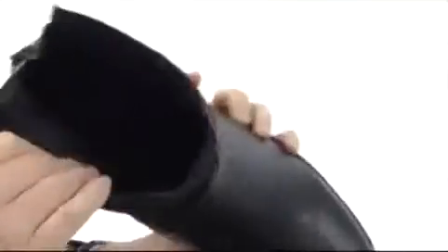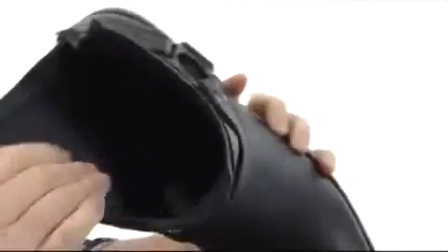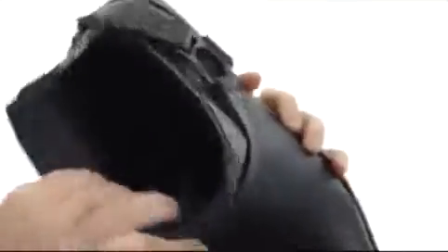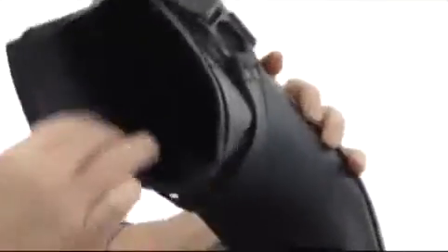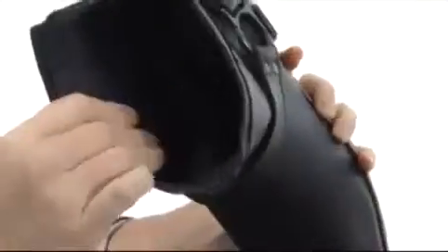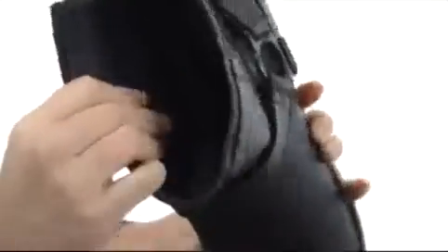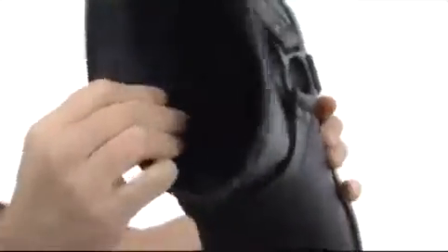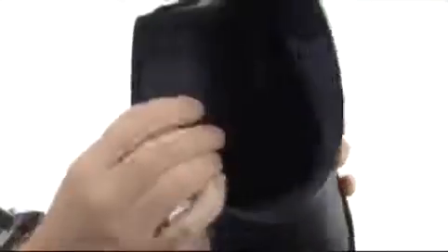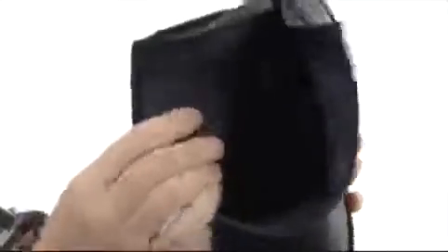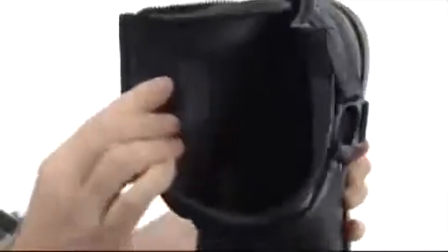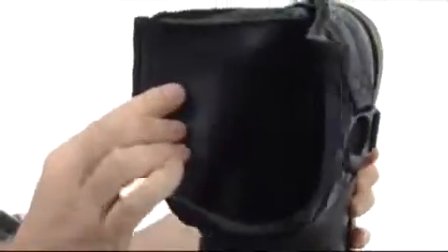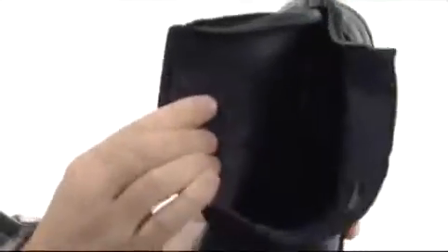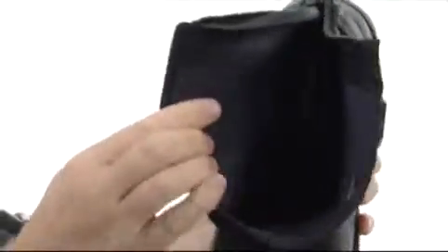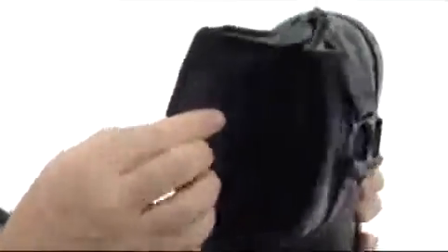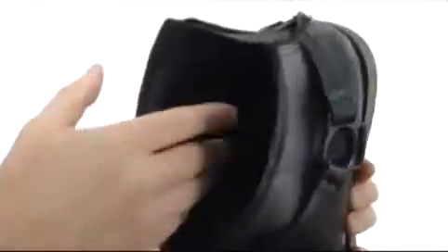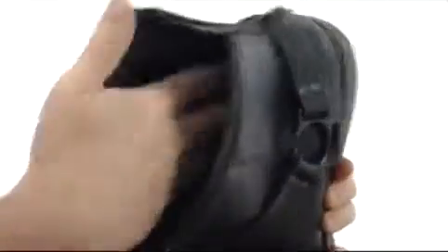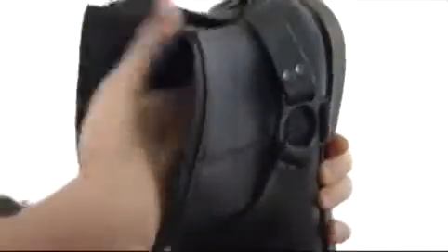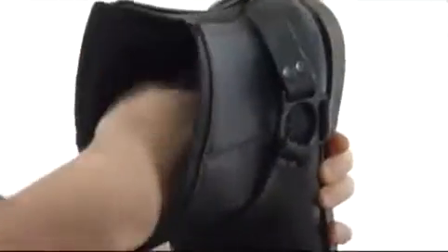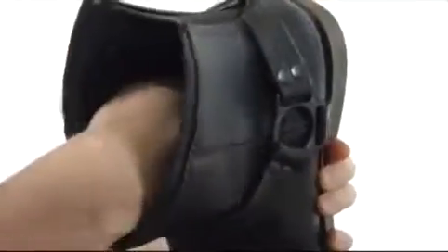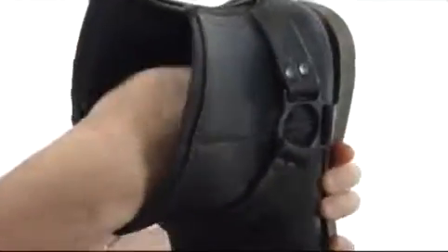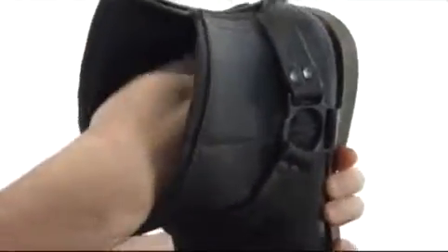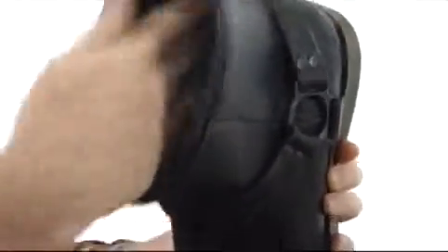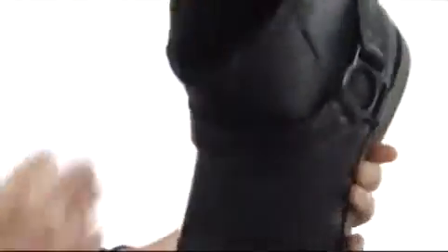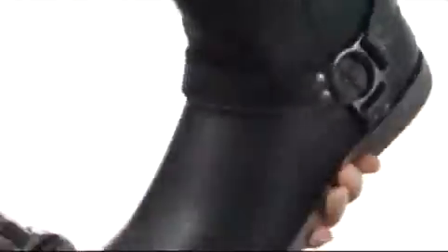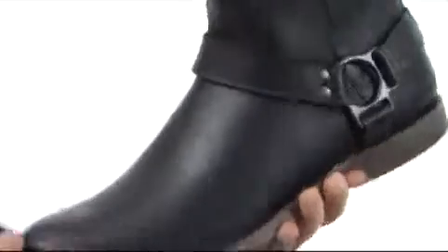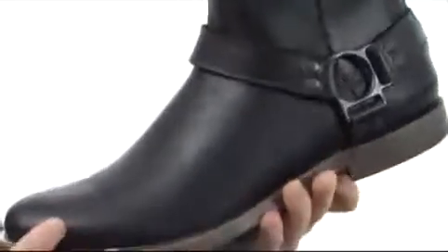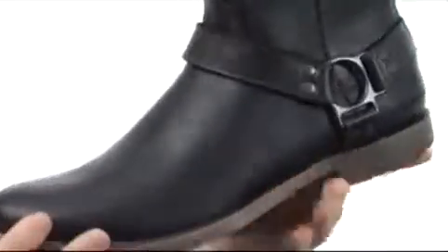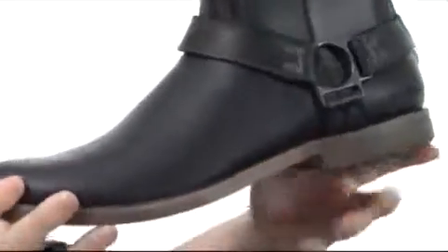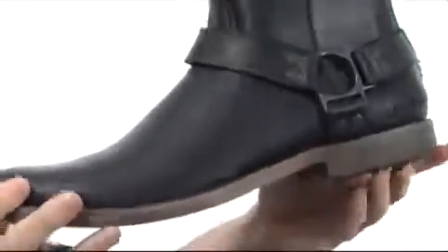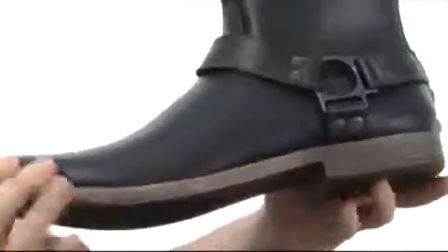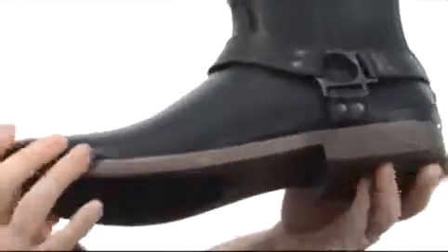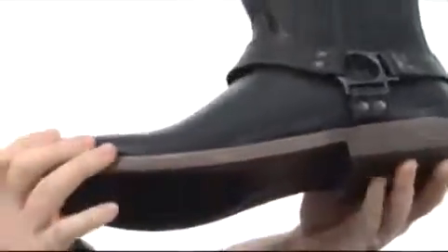Really smooth textile lining there. I don't know if you can see or not, but there's an extra pillow of cushioning right there in the heel. It's really nice.